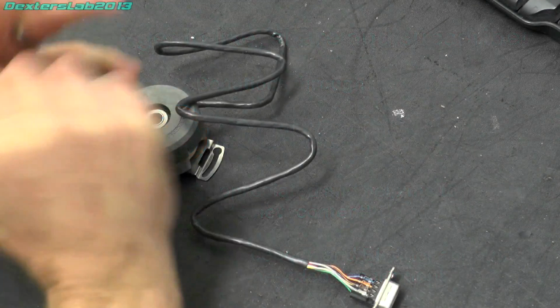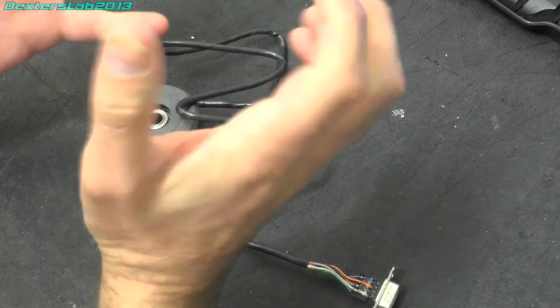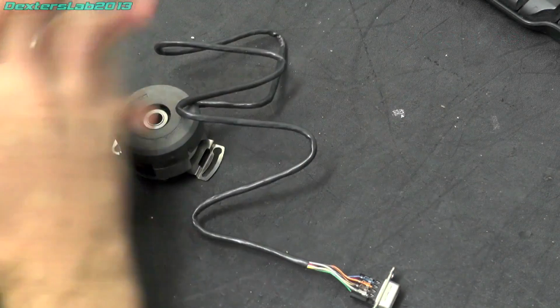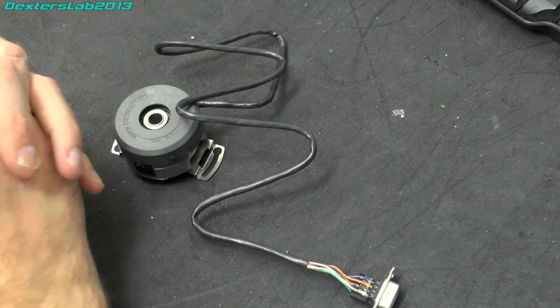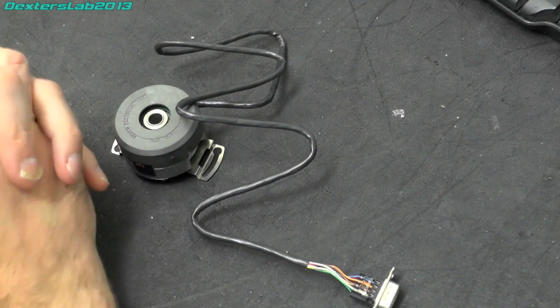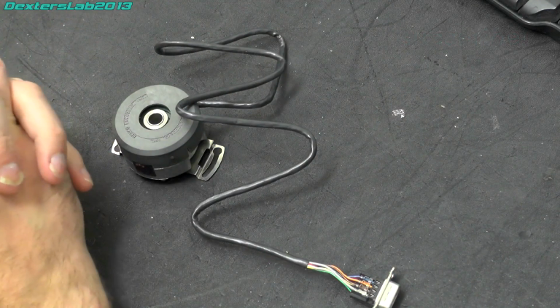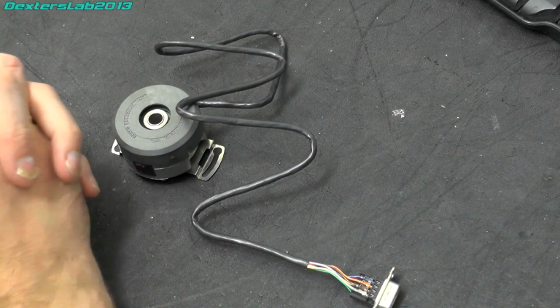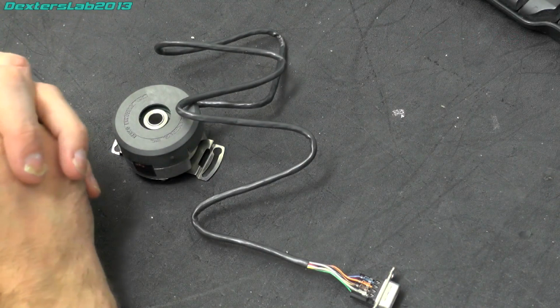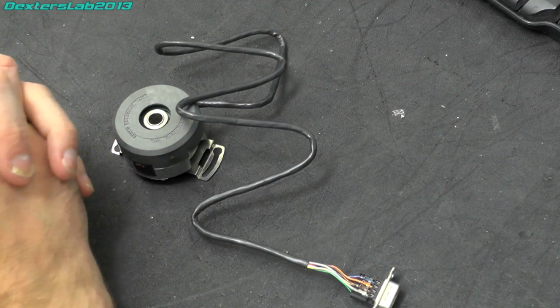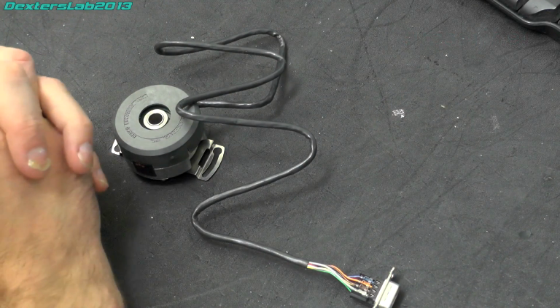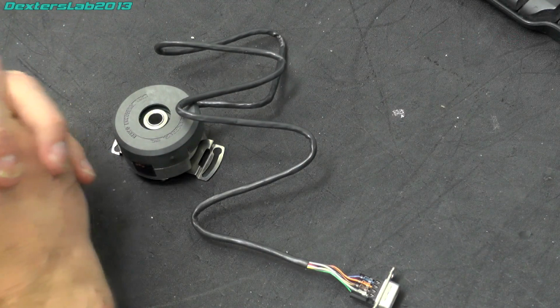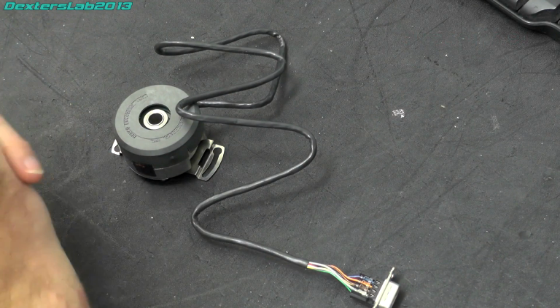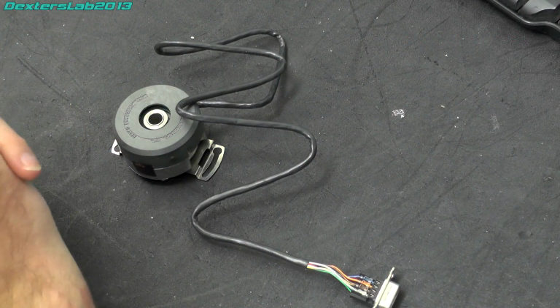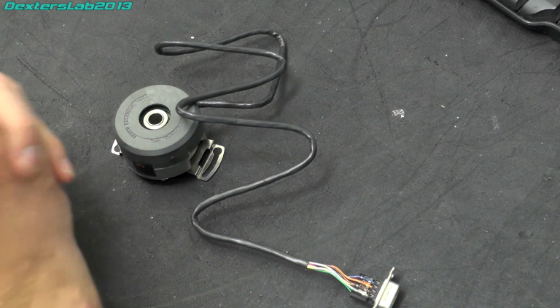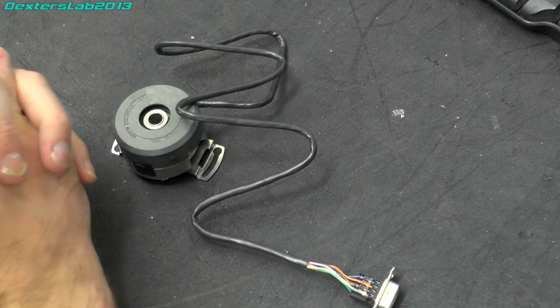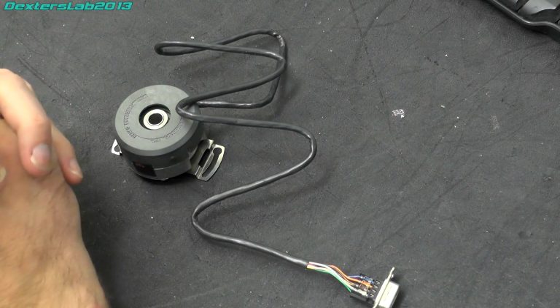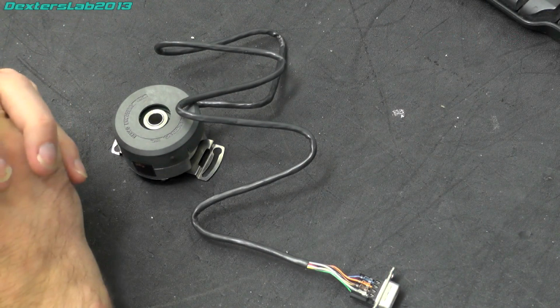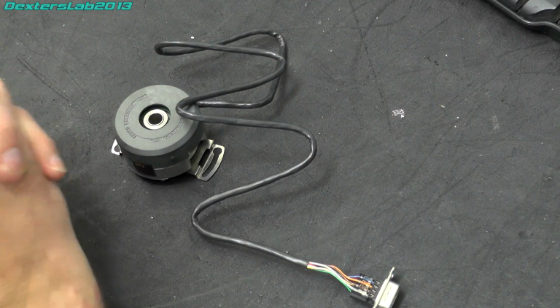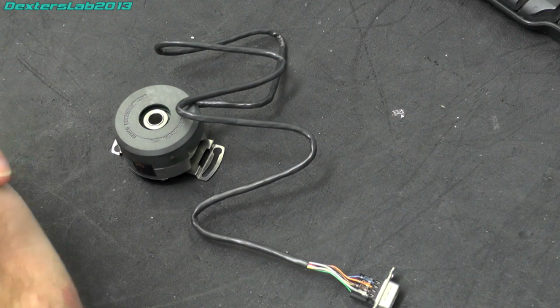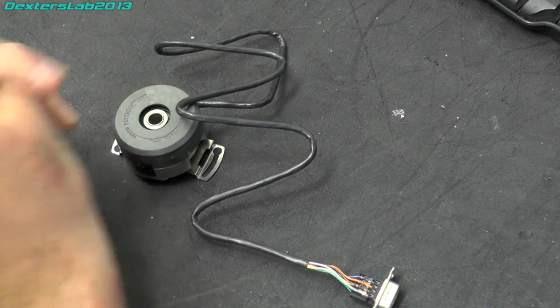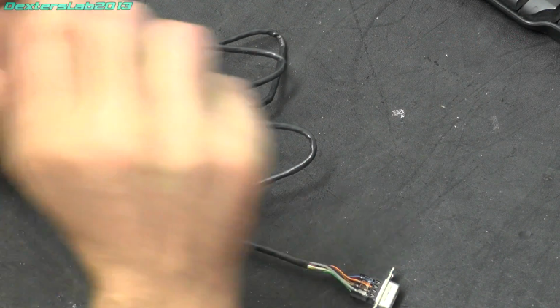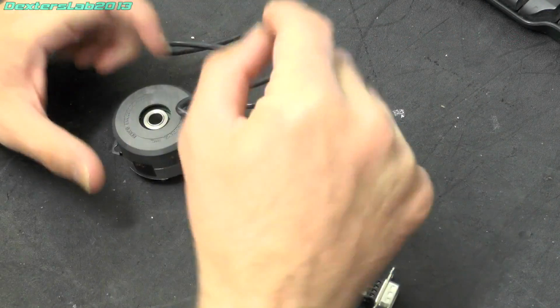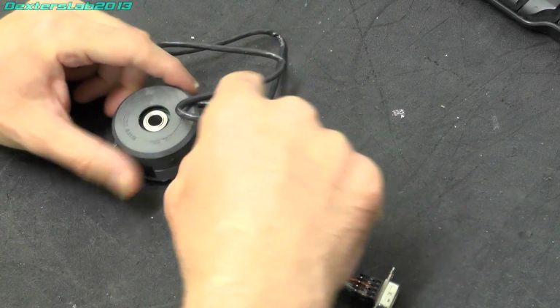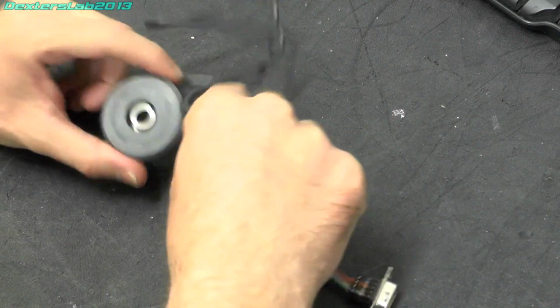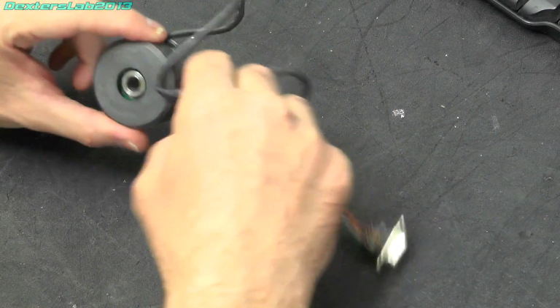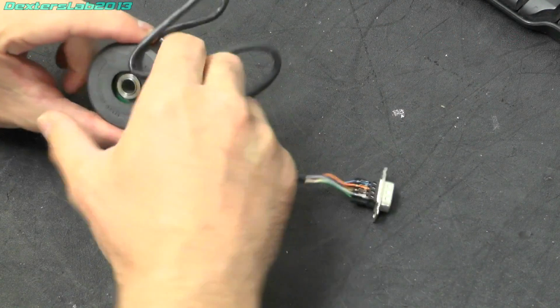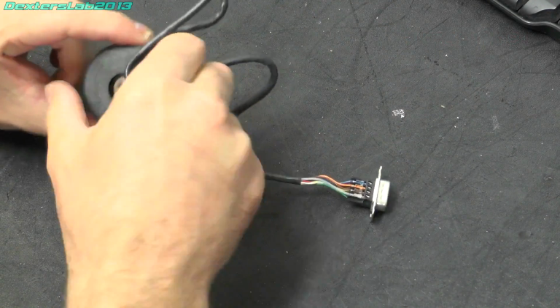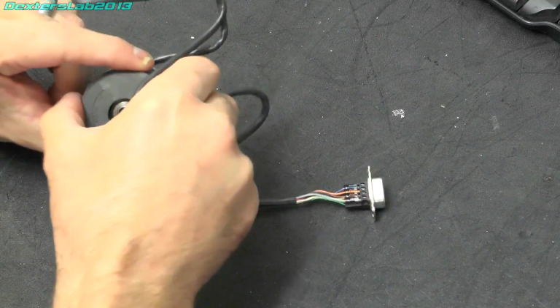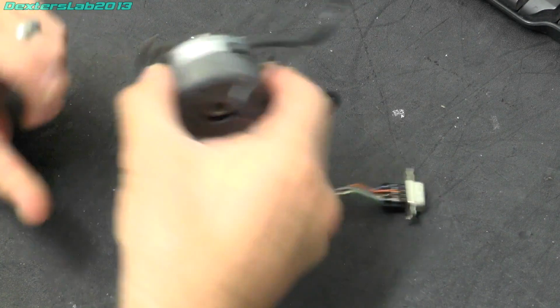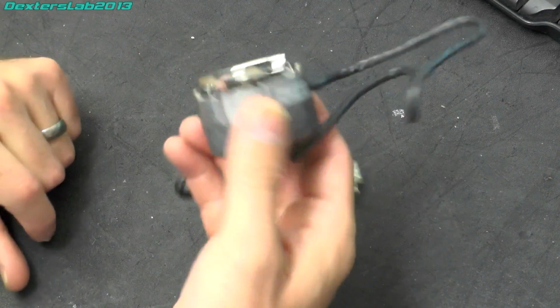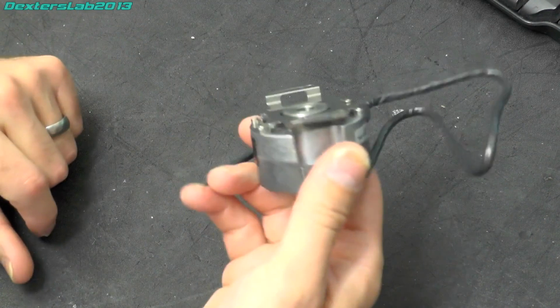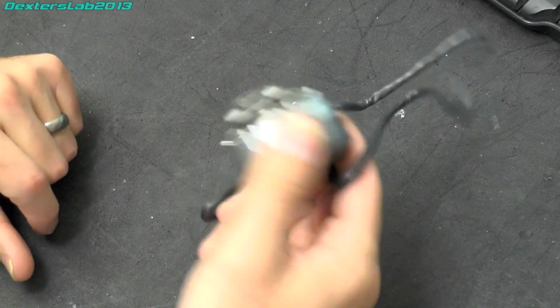Hello everybody, welcome back to another episode. In this video I'm going to have a look at this thing here.